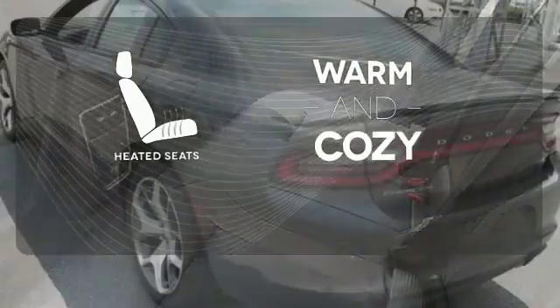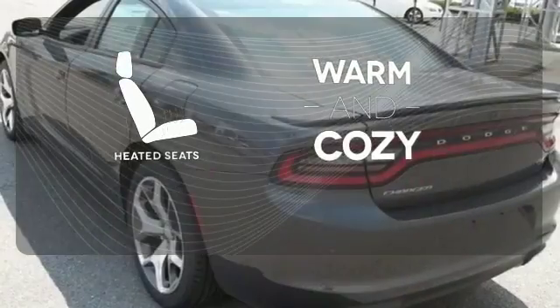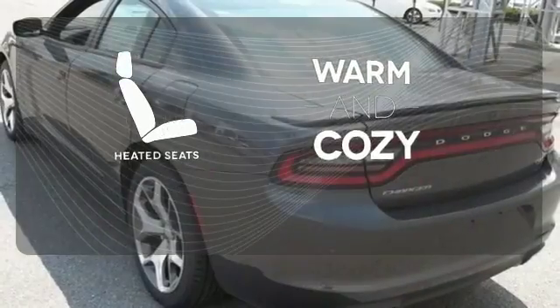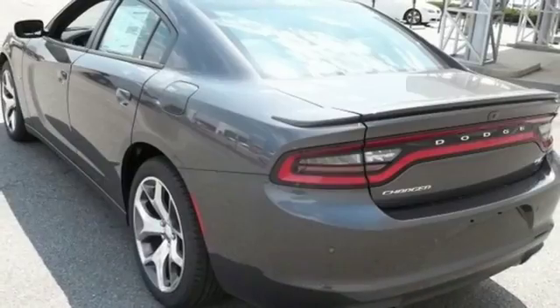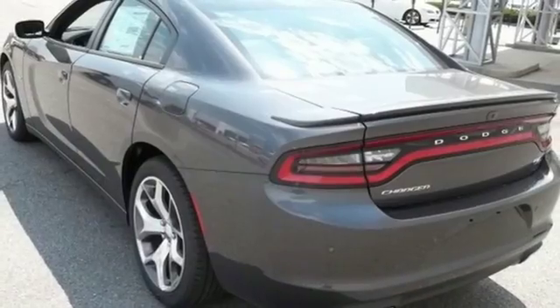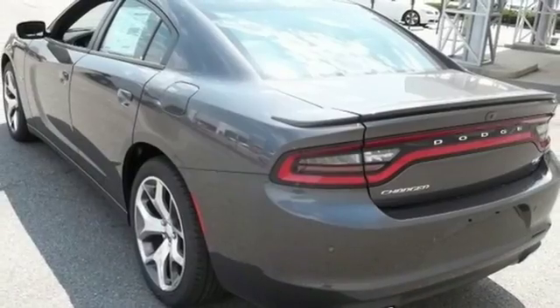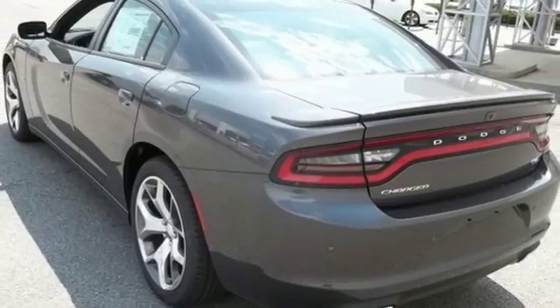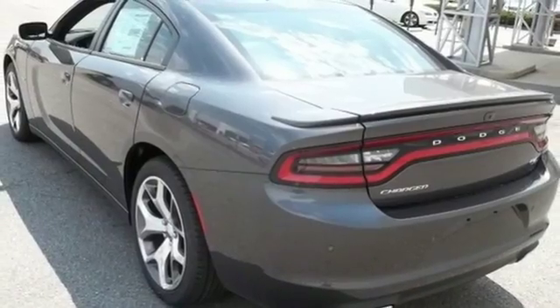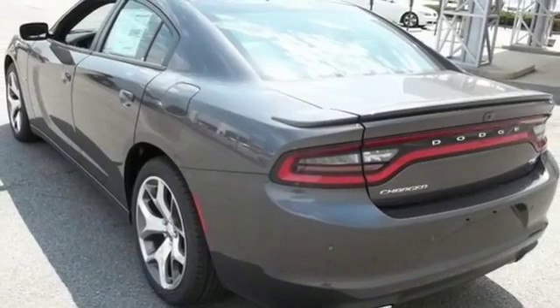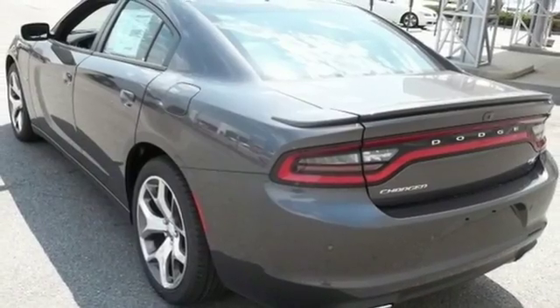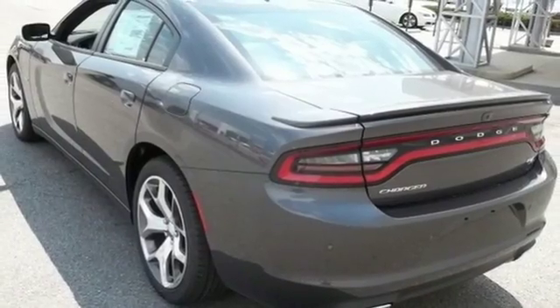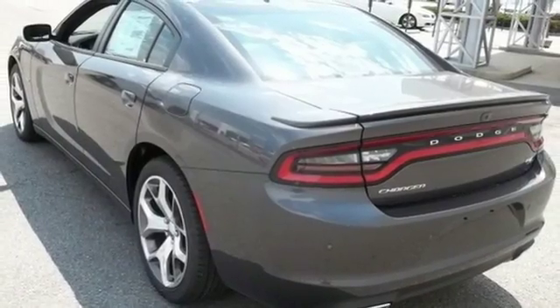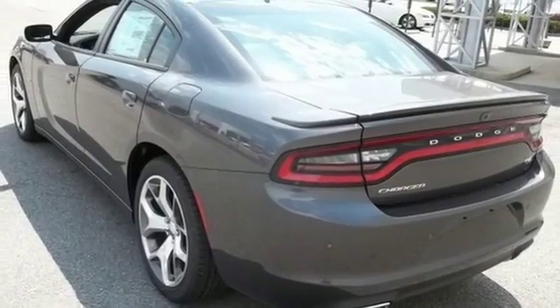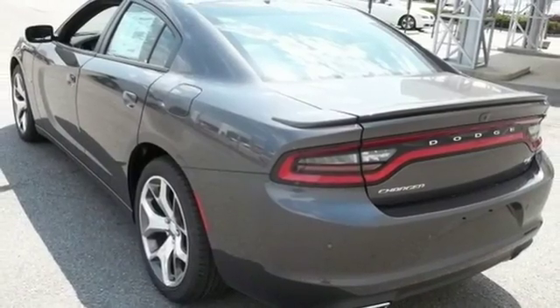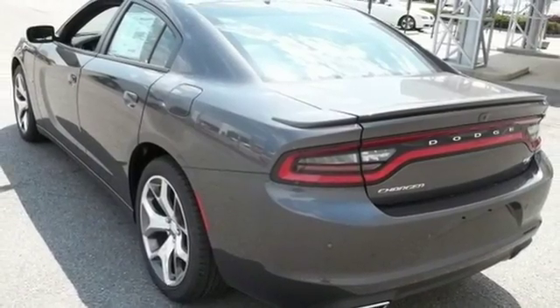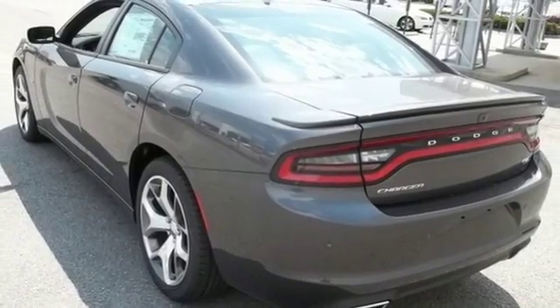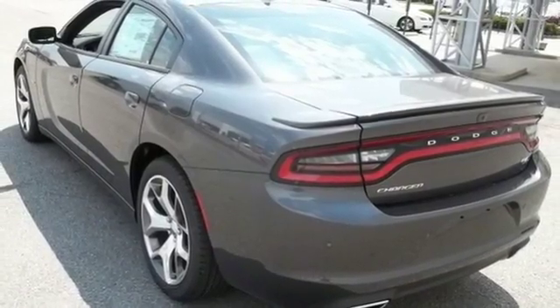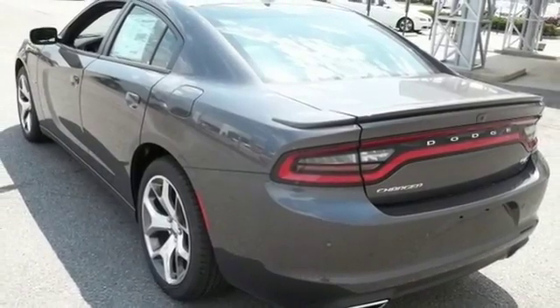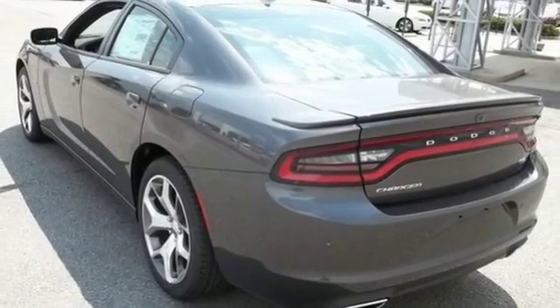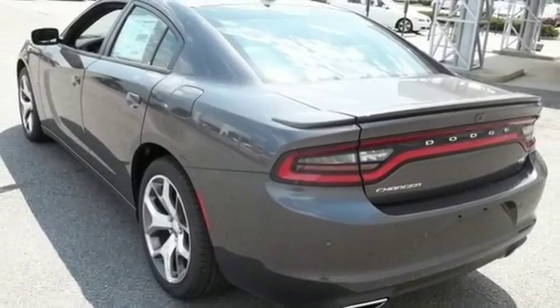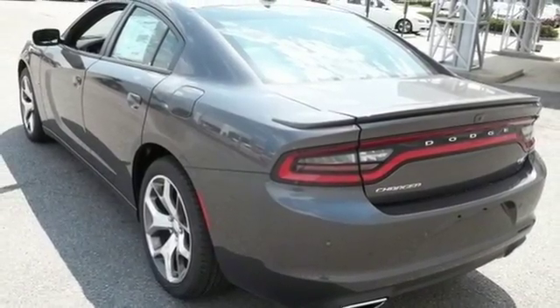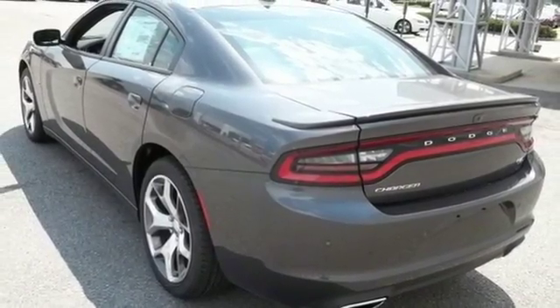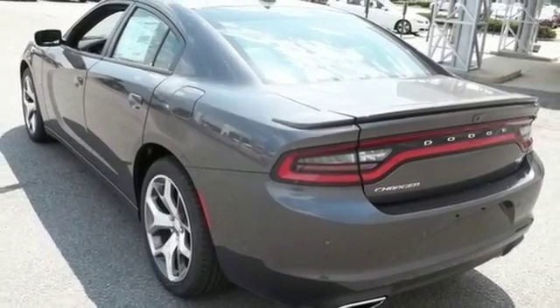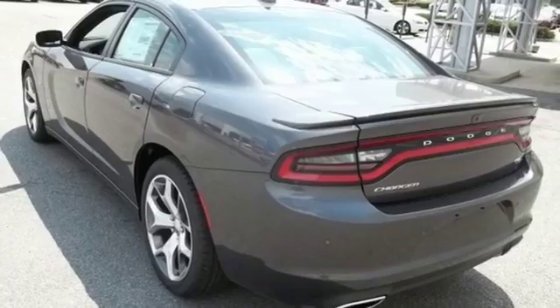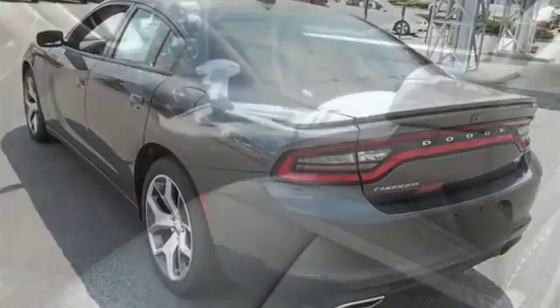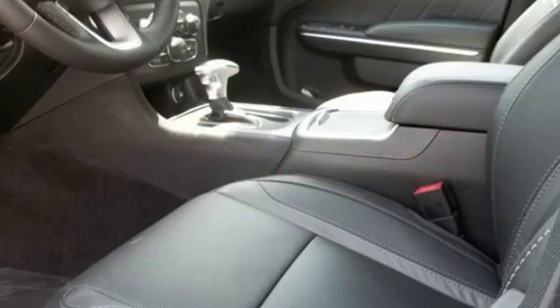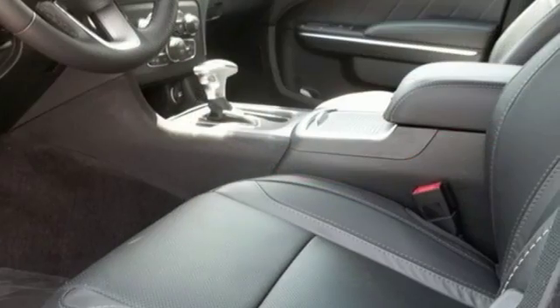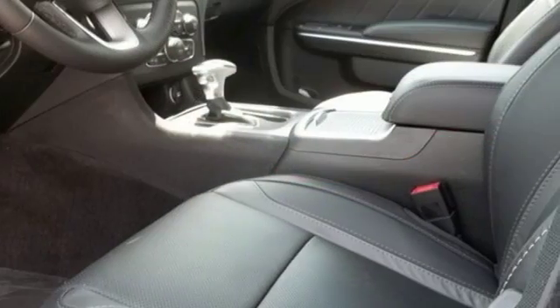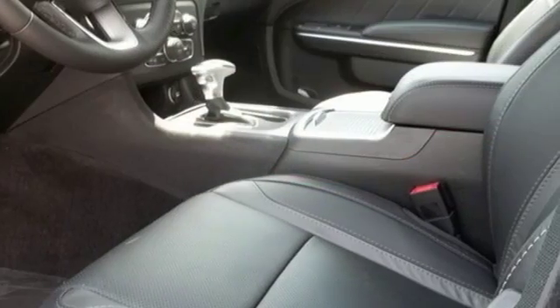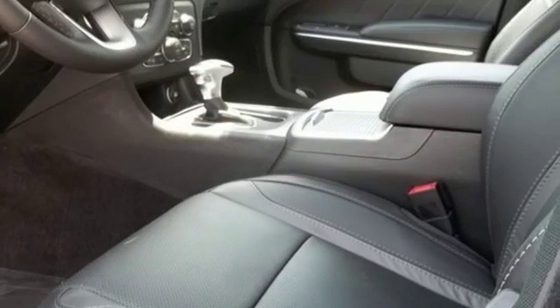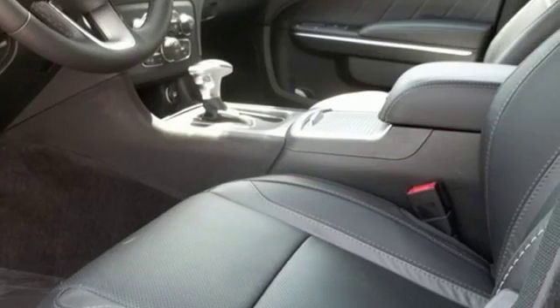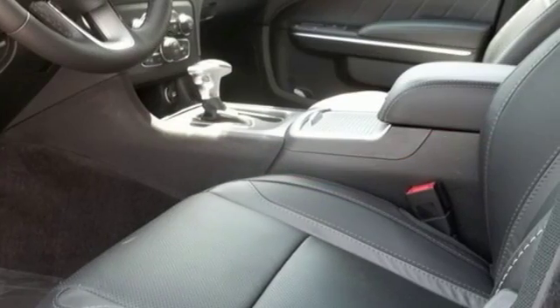Authentic performance from a car that defines performance. Take a classic for a test ride today.